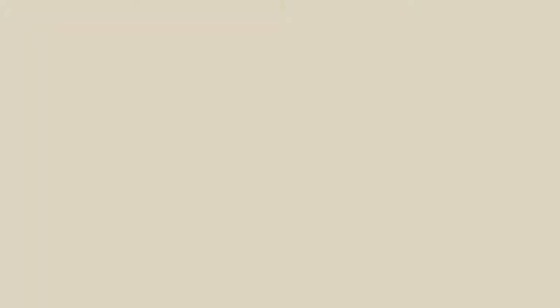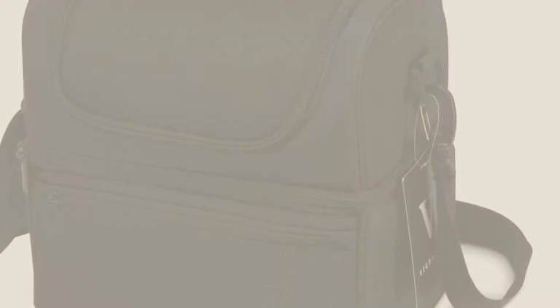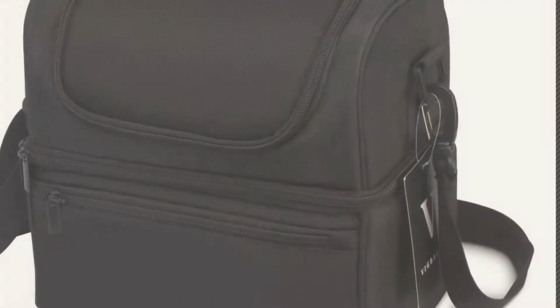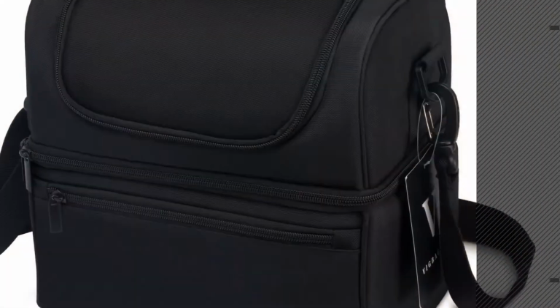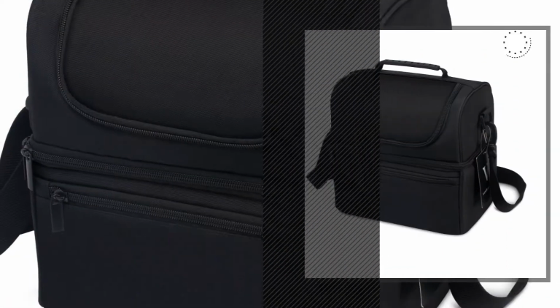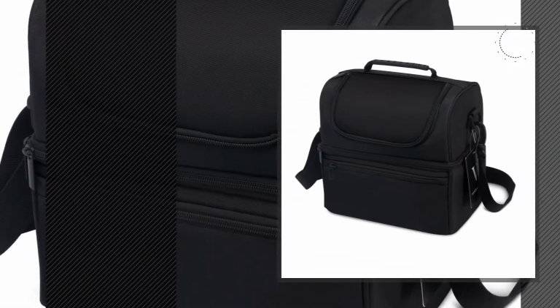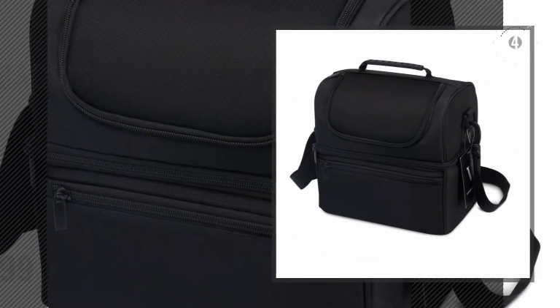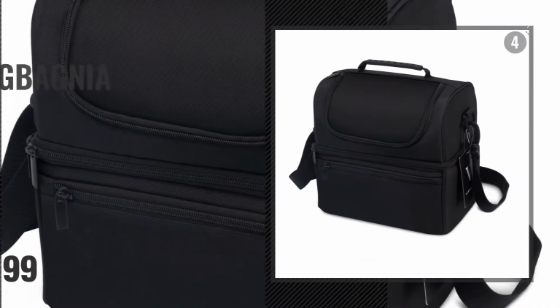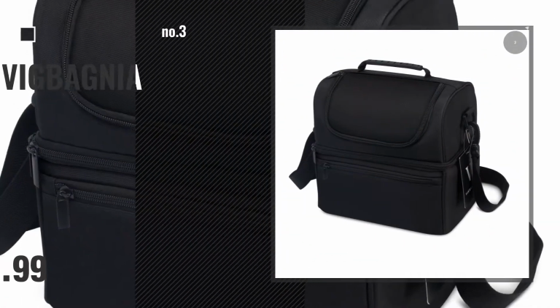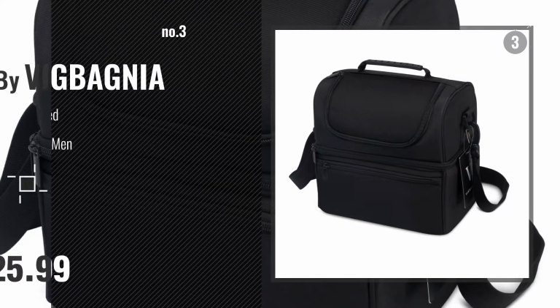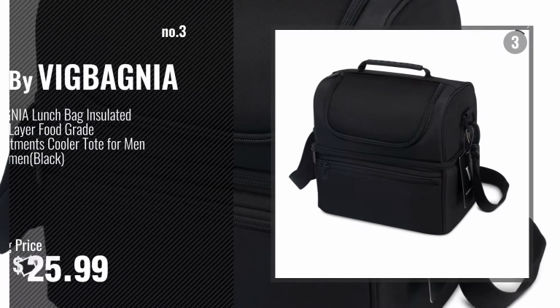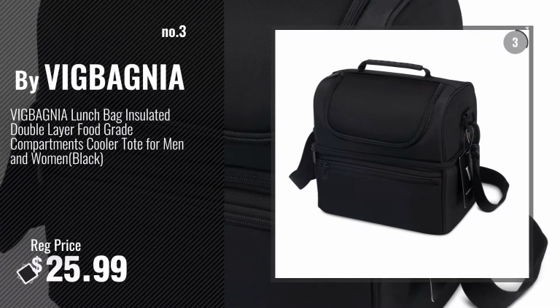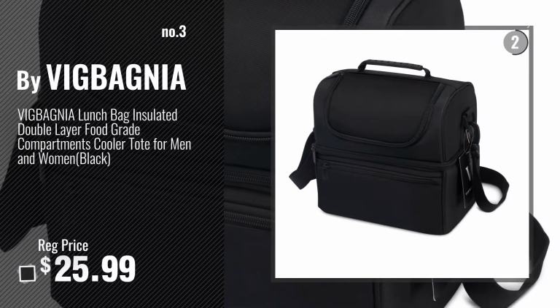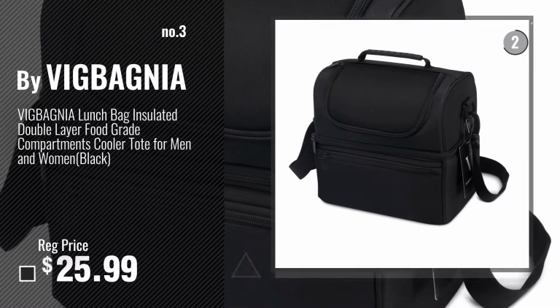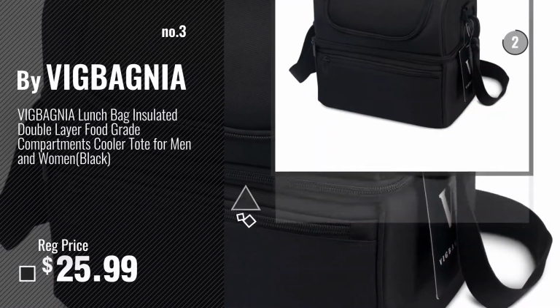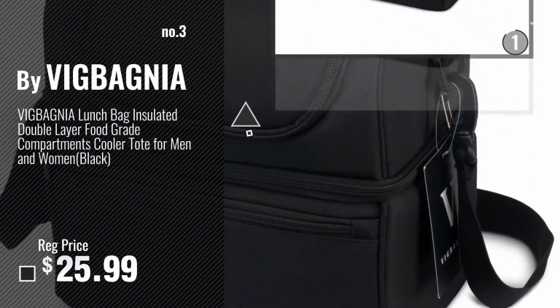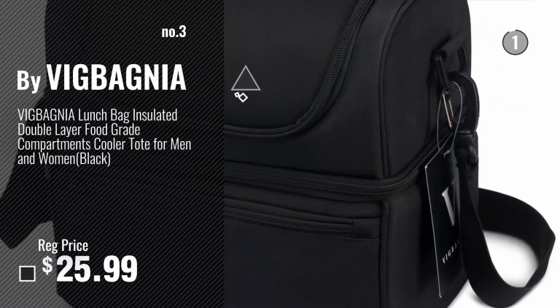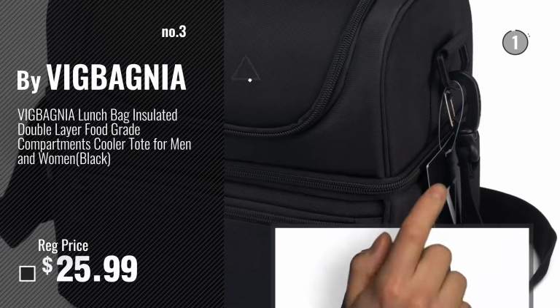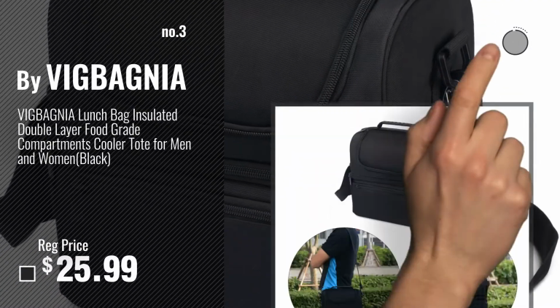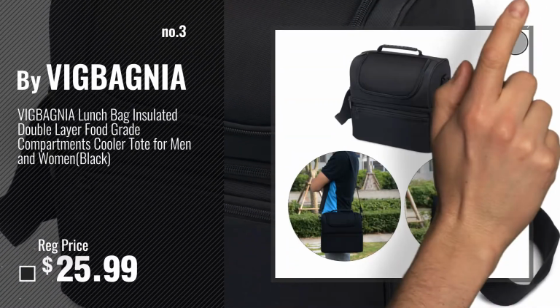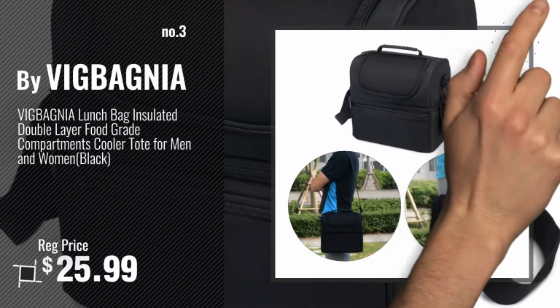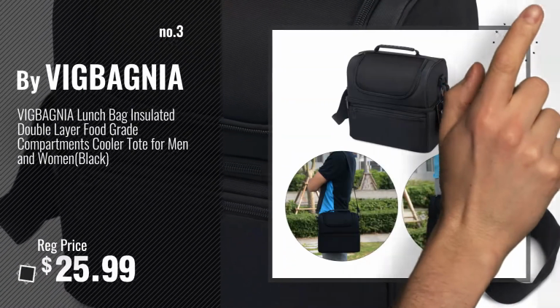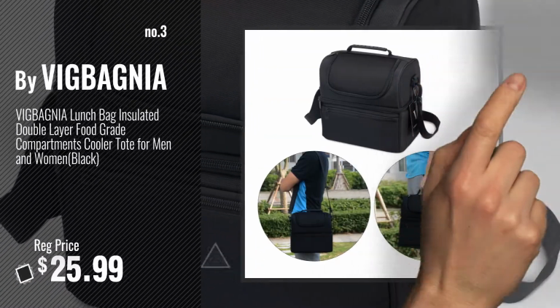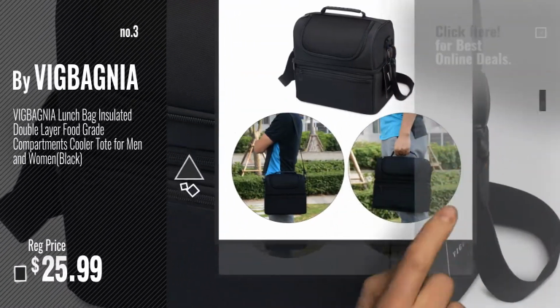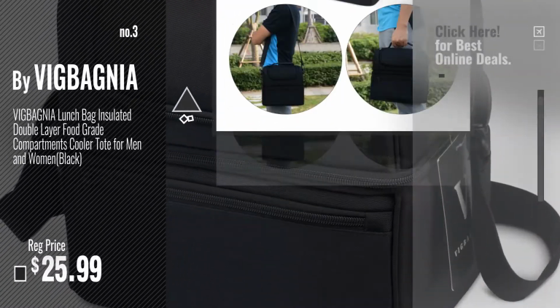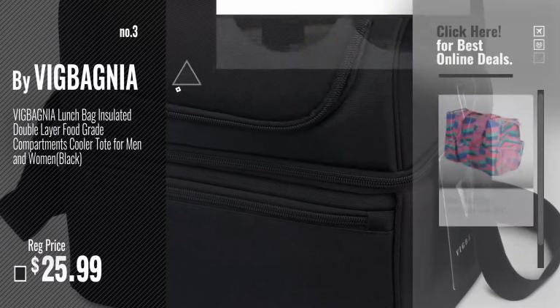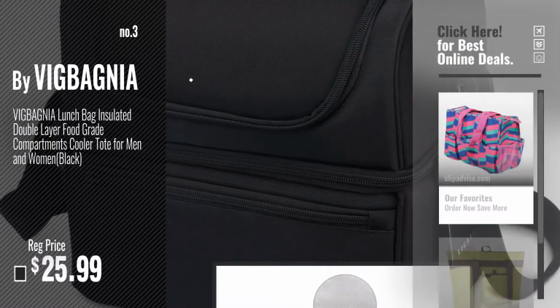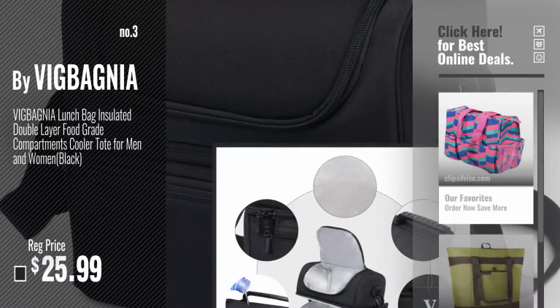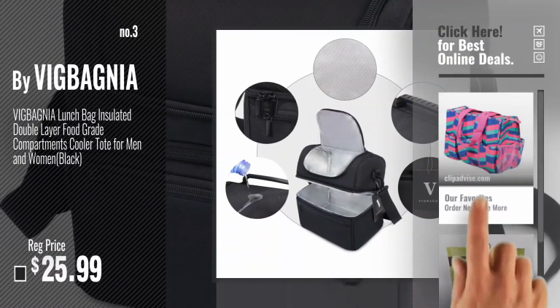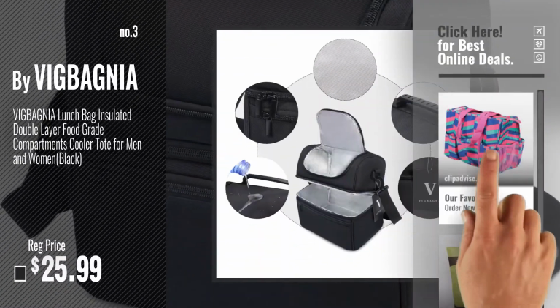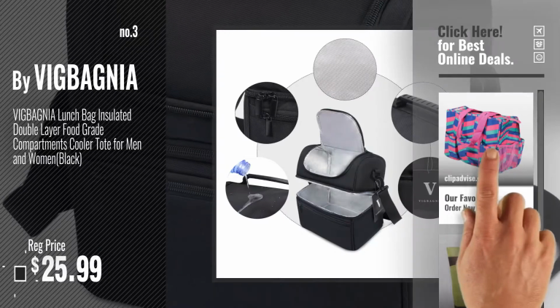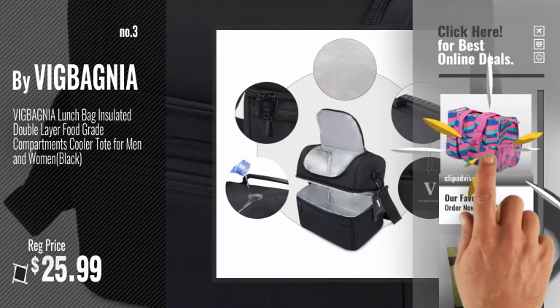Number 3, by Vic Bagnia. For more info and real time deals, just click this circle and get your favorites.